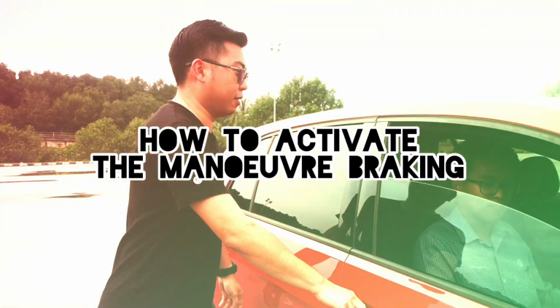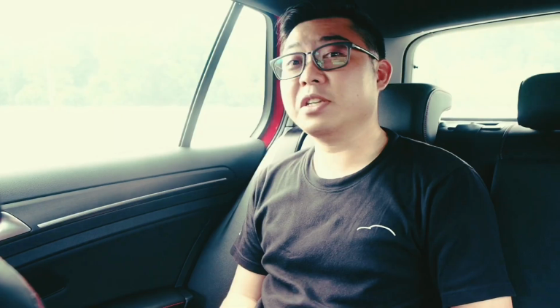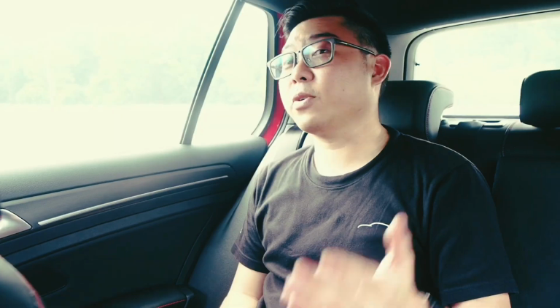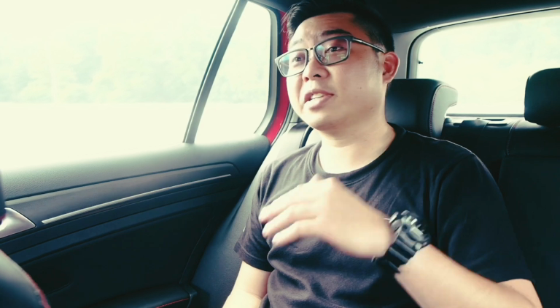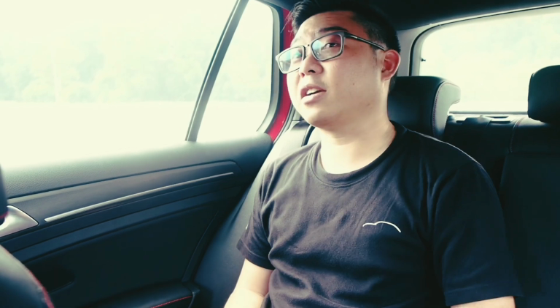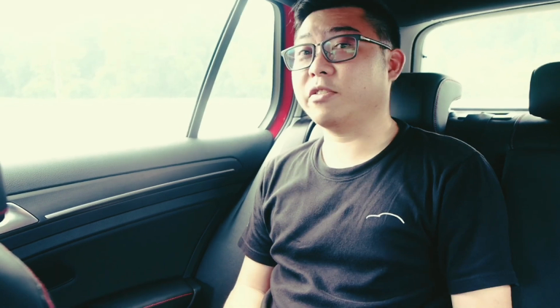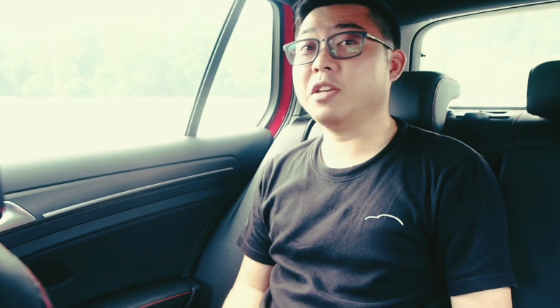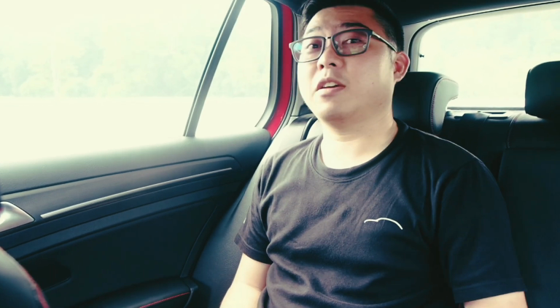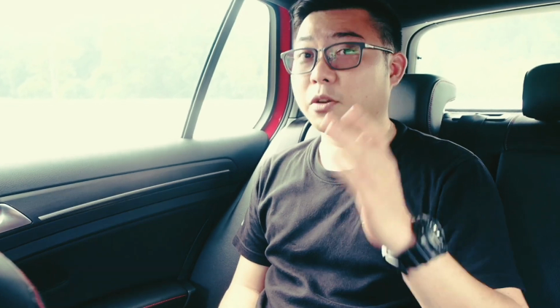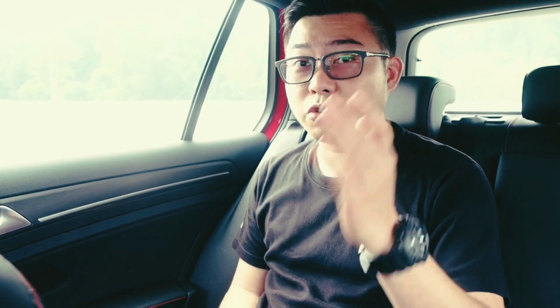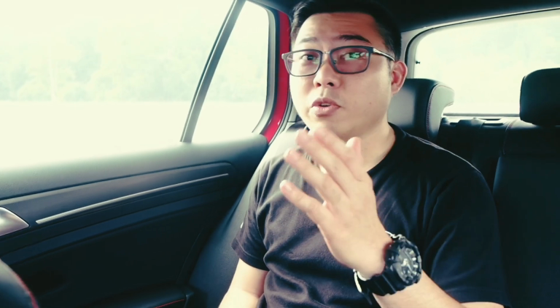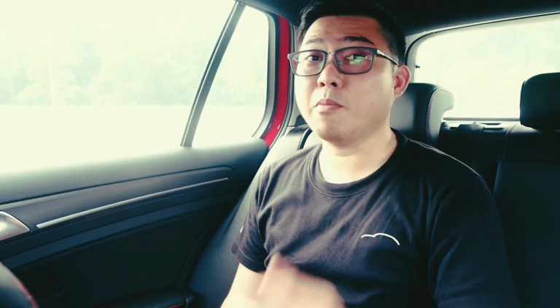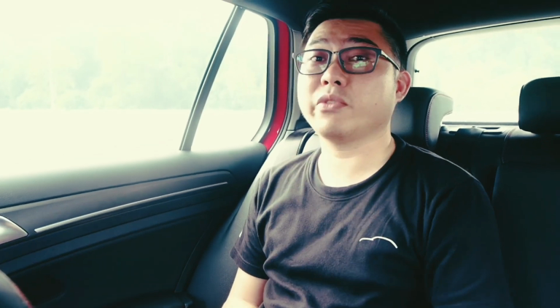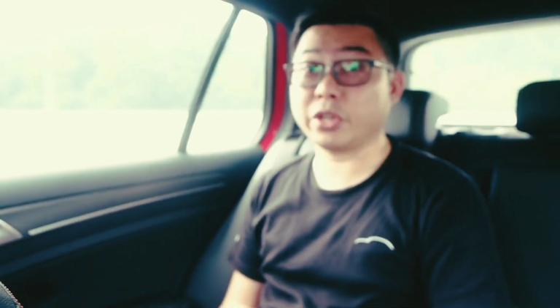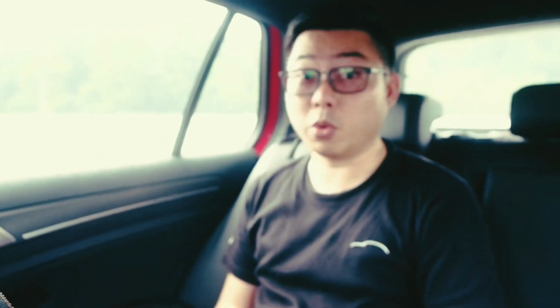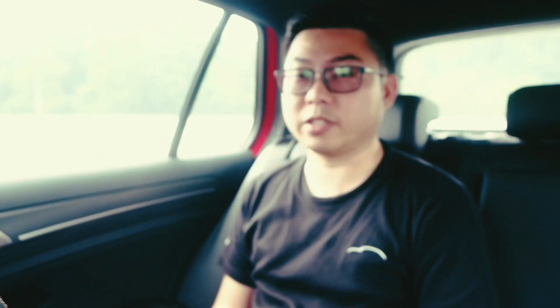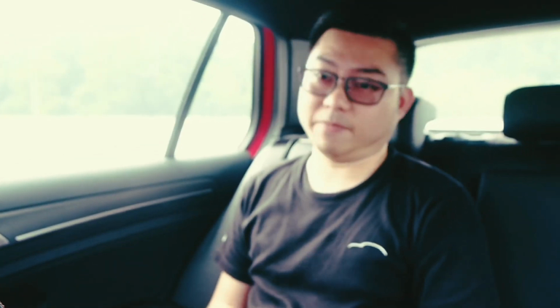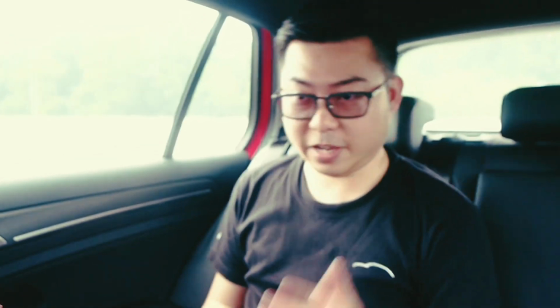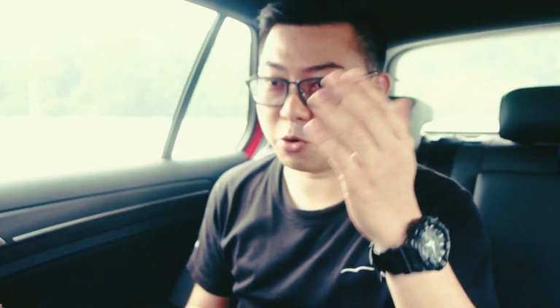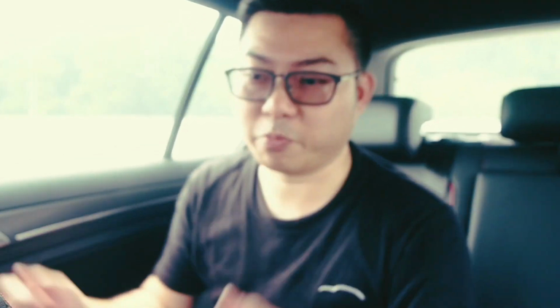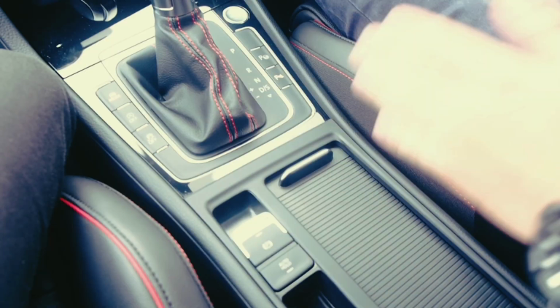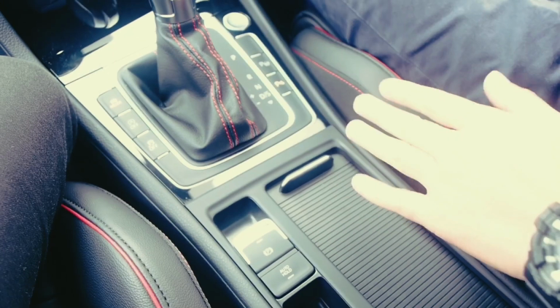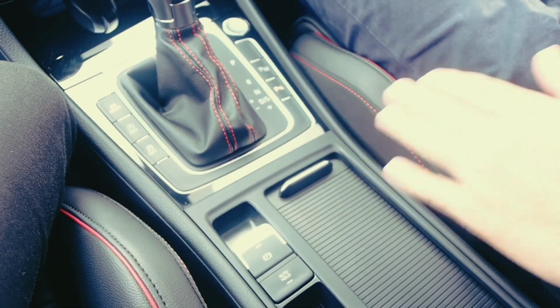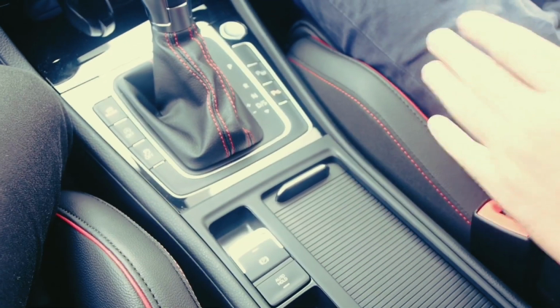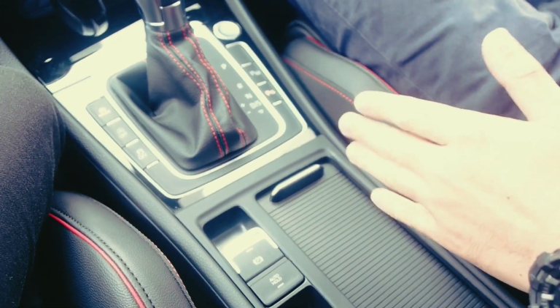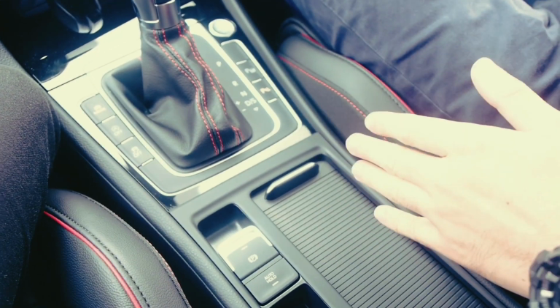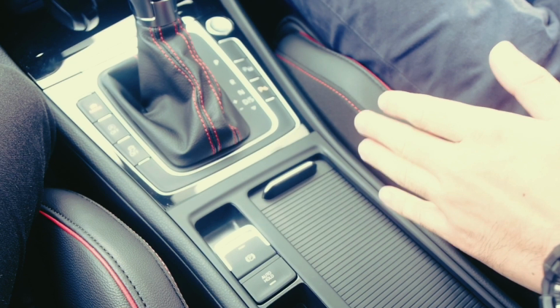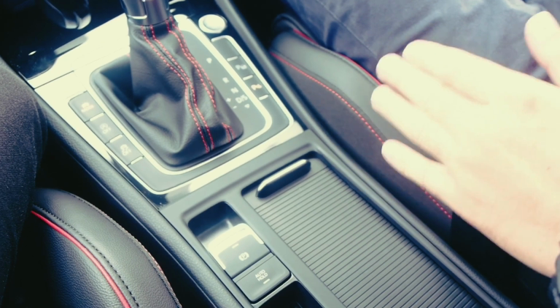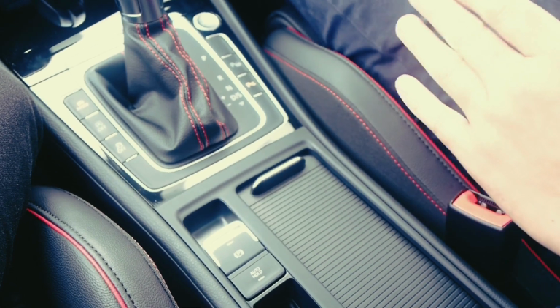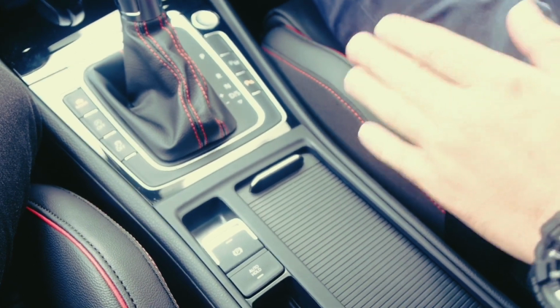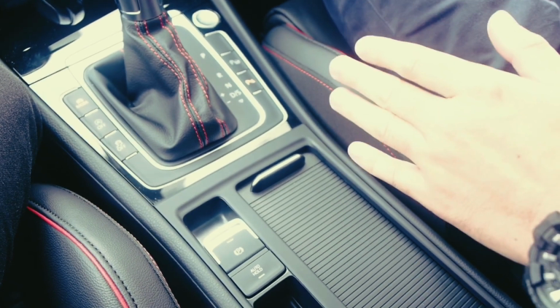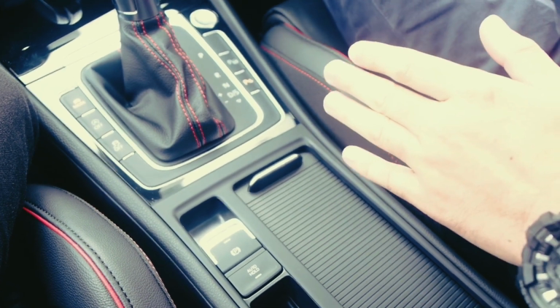Since we are inside the car already, I will show you how manual braking works. Let's go. Make sure that the car is in the Elite mode.